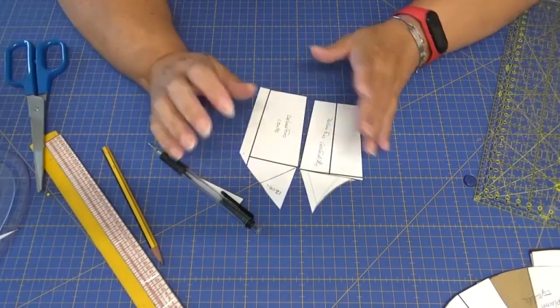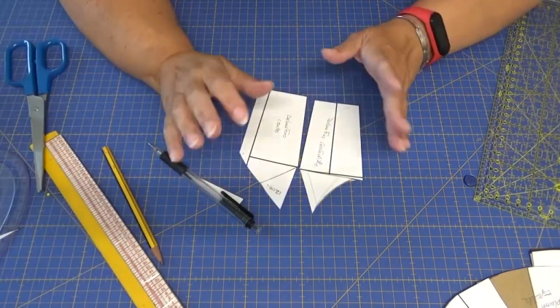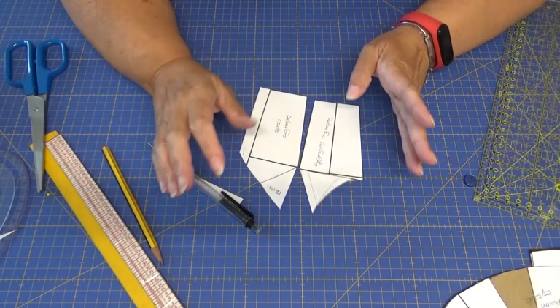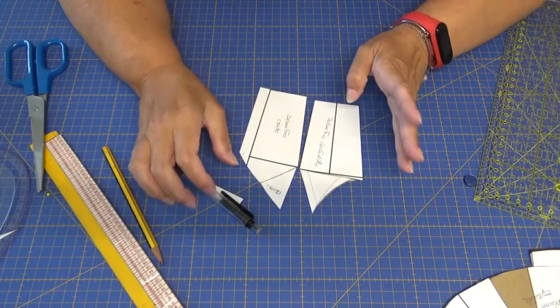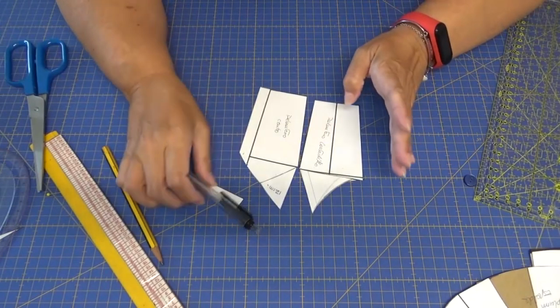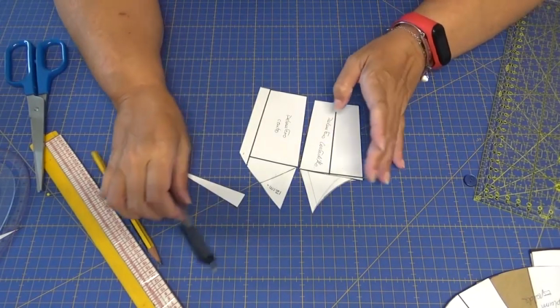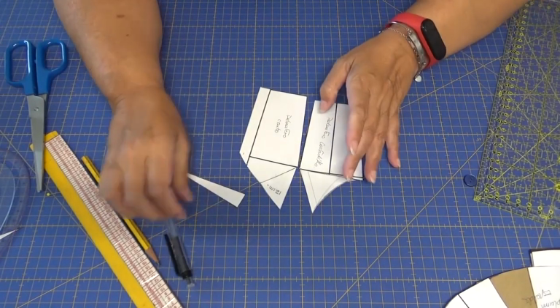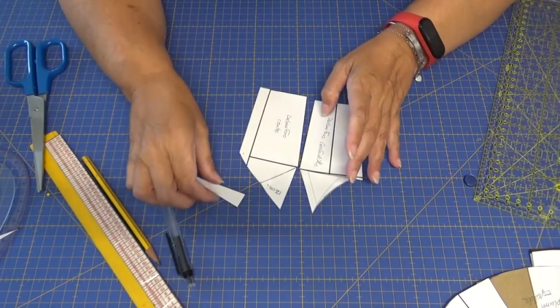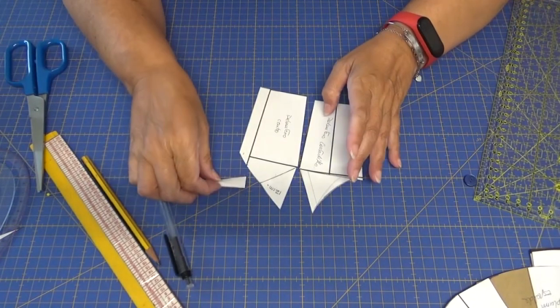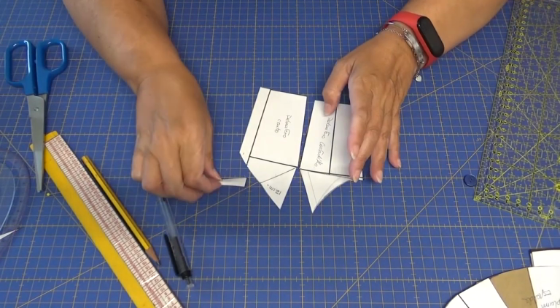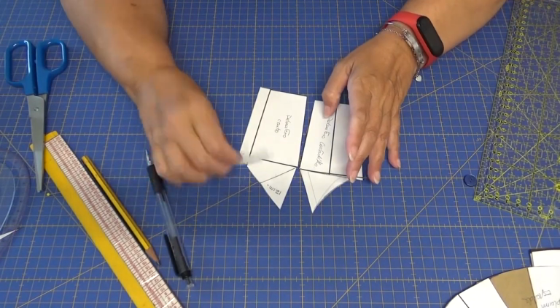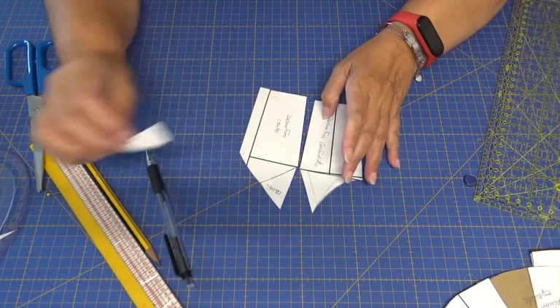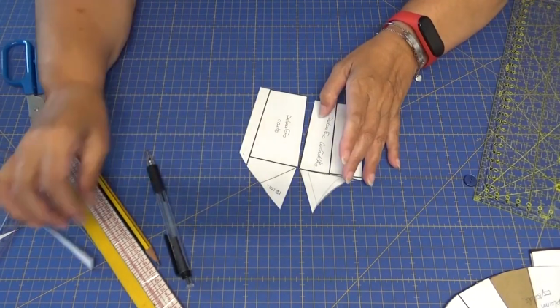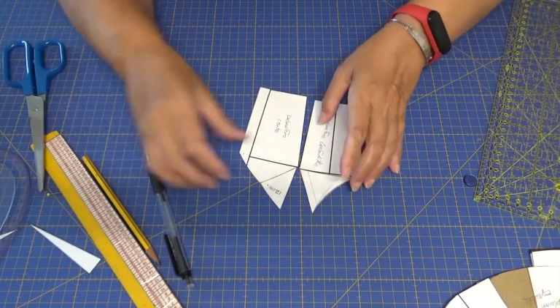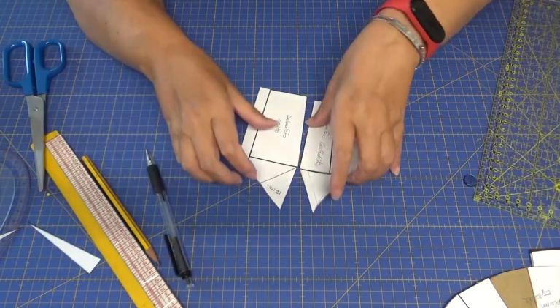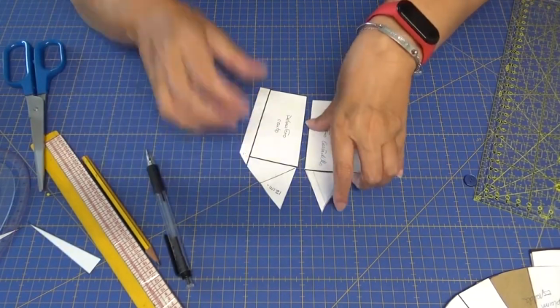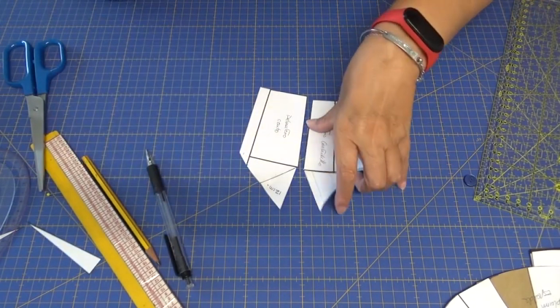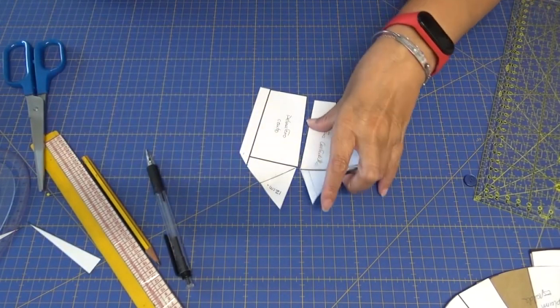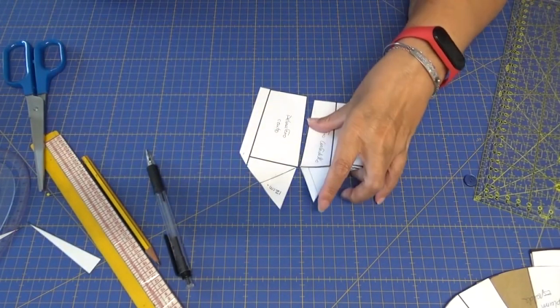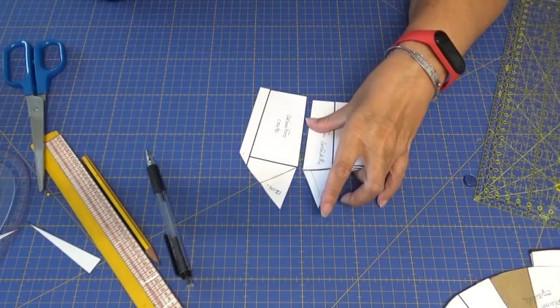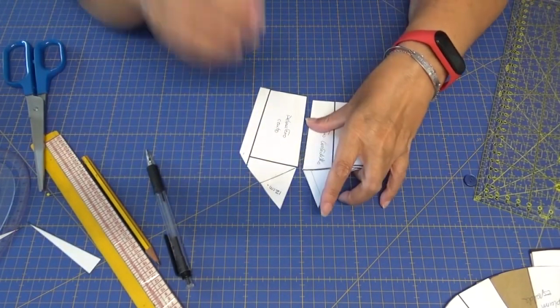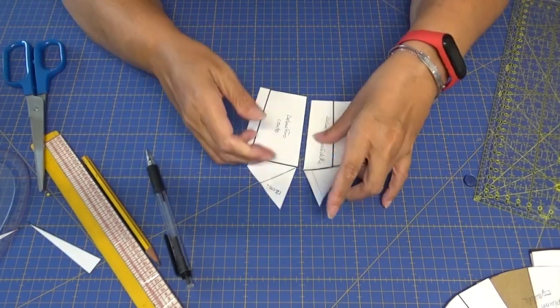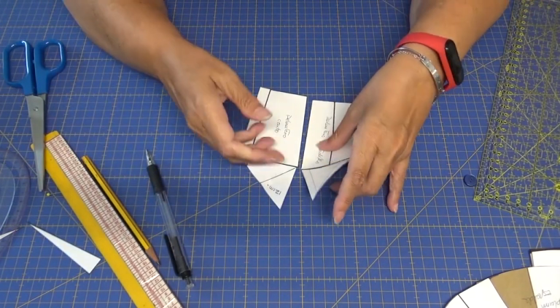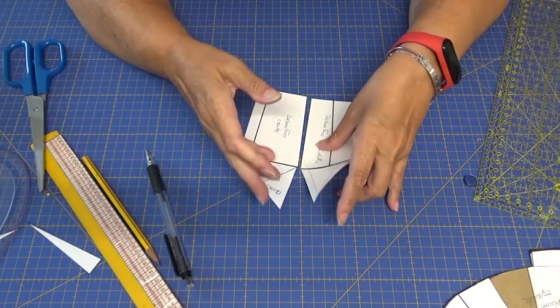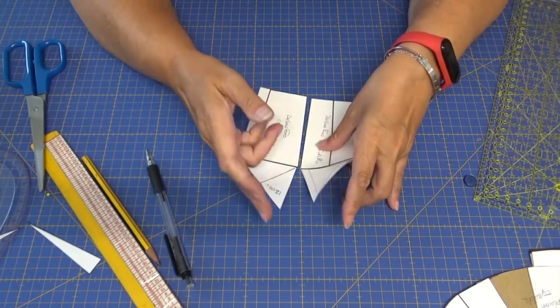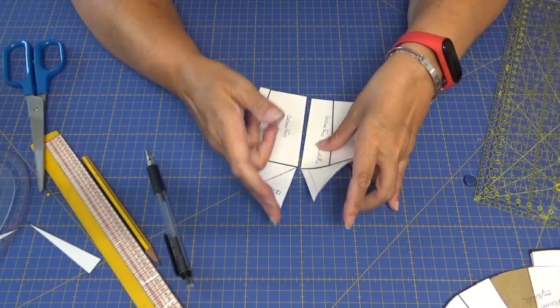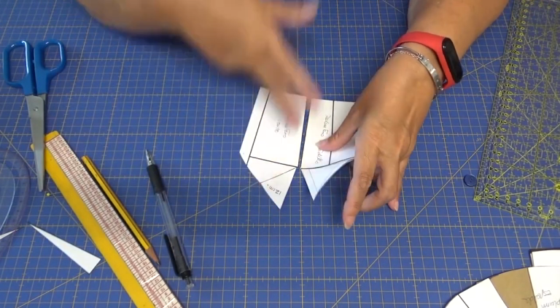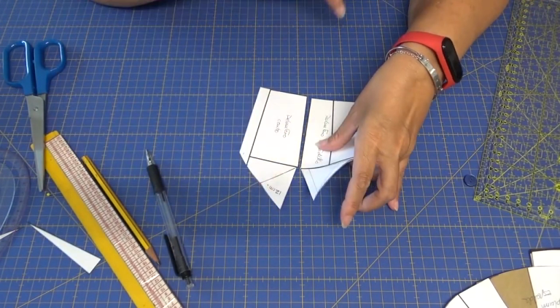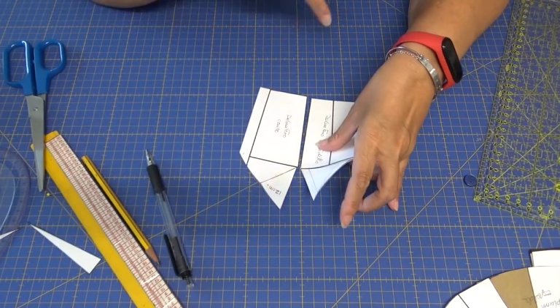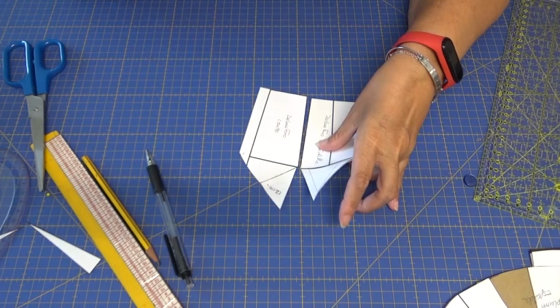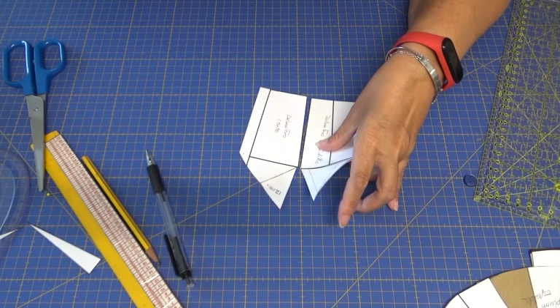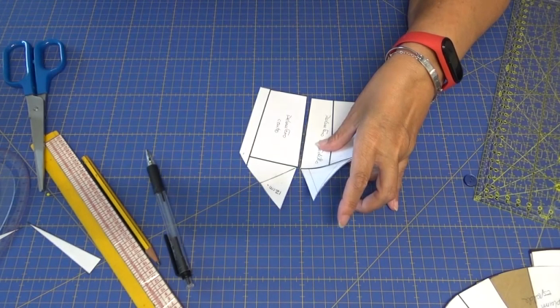Pues ya veis que es una blusa tipo corte princesa que lleva el volante en lo que es el corte.